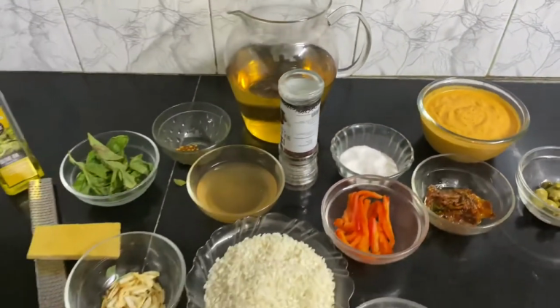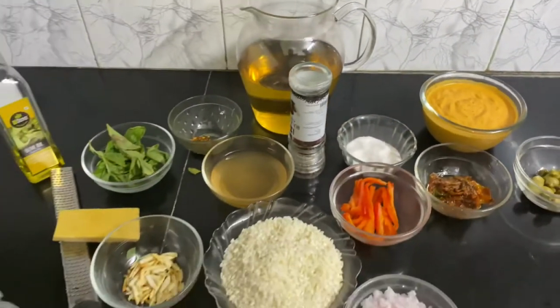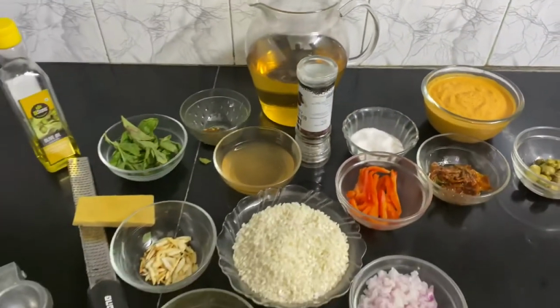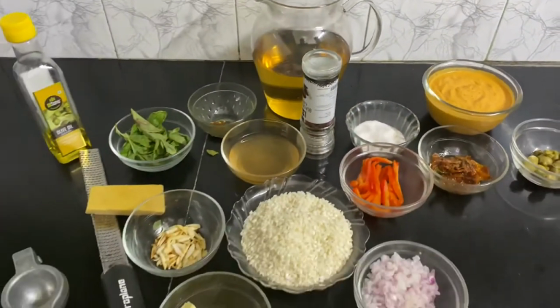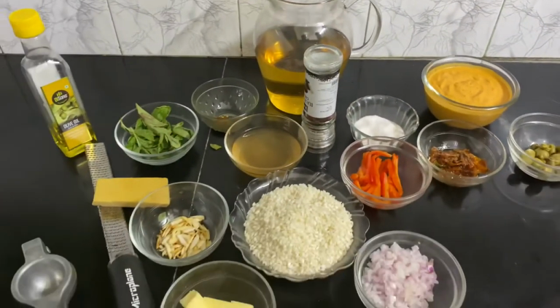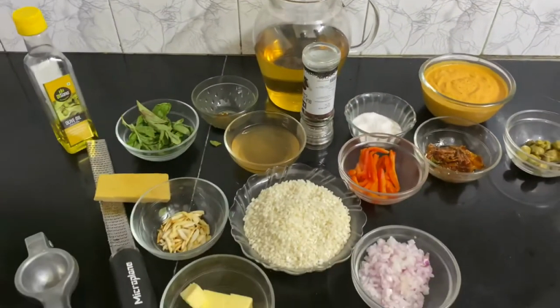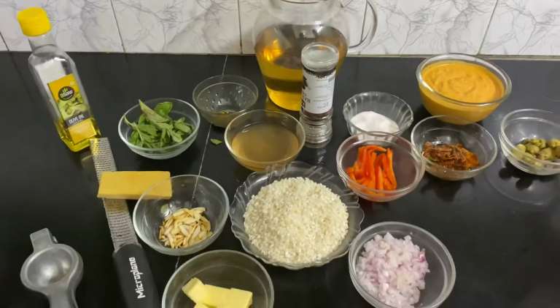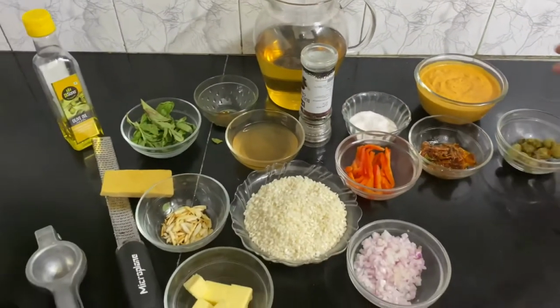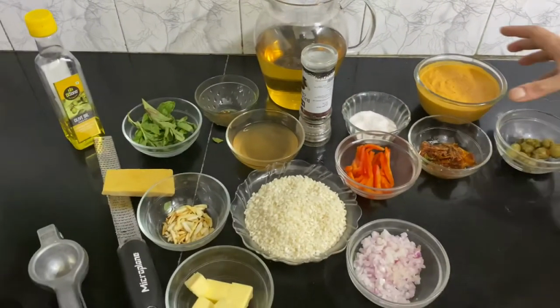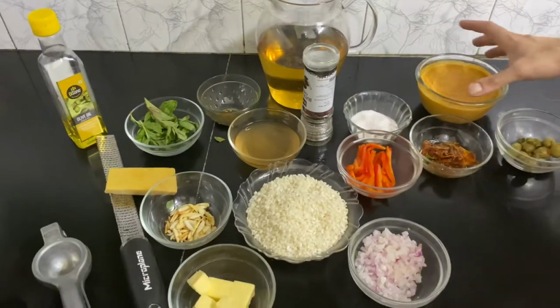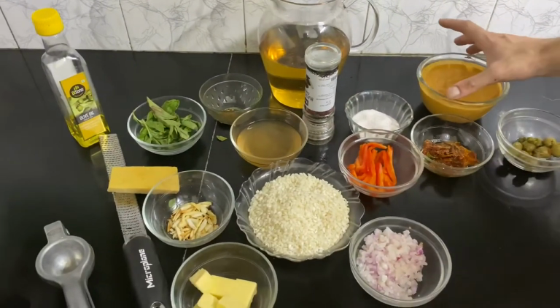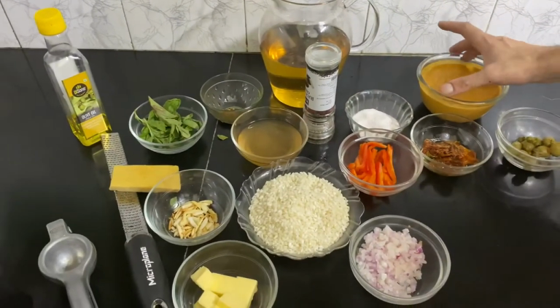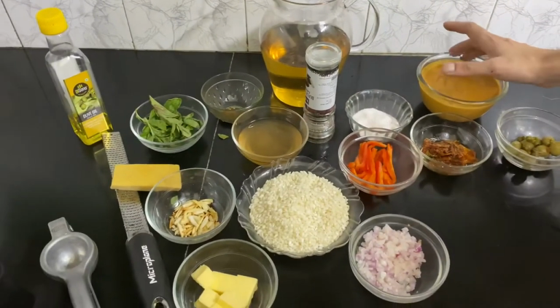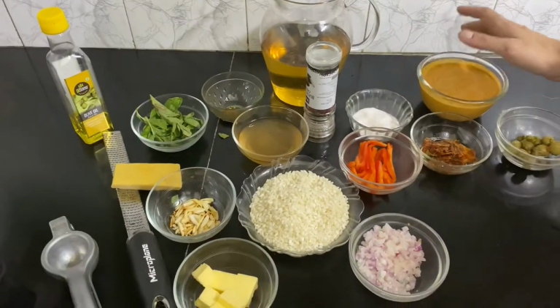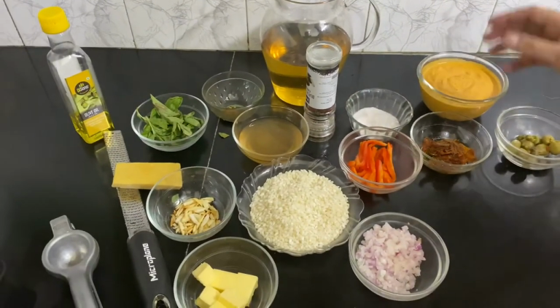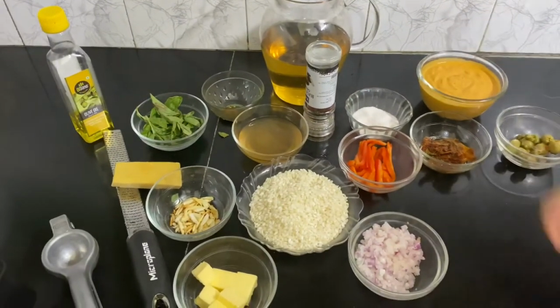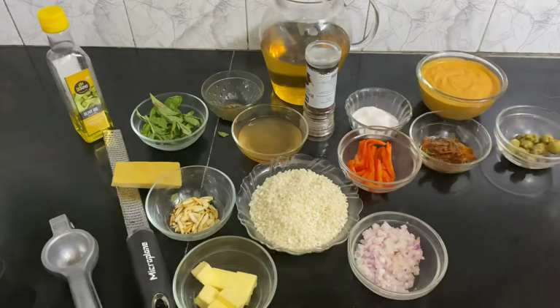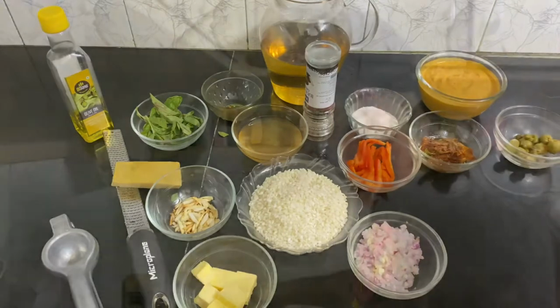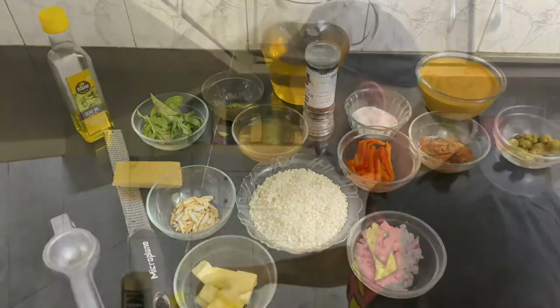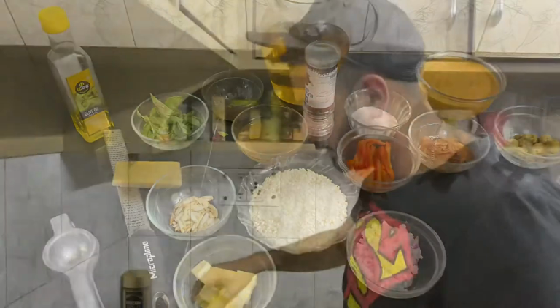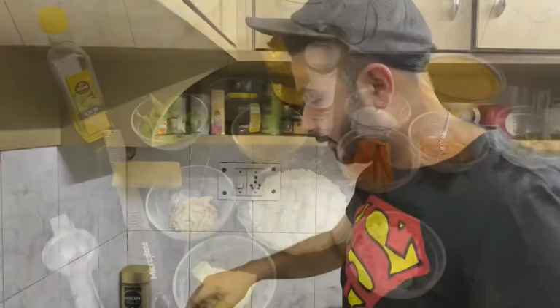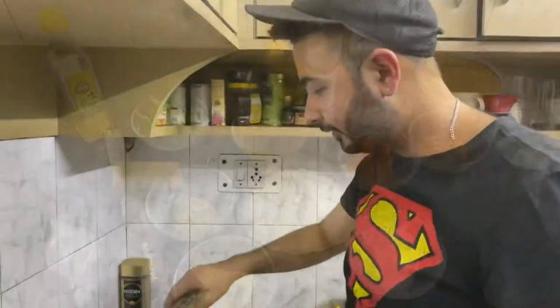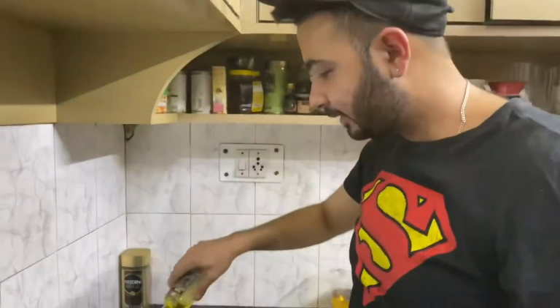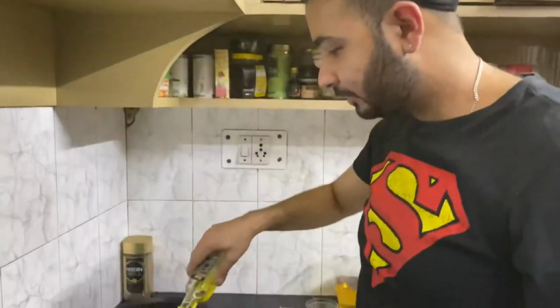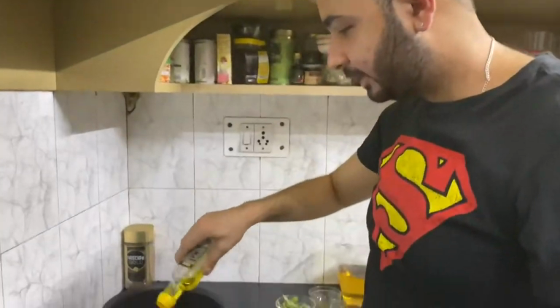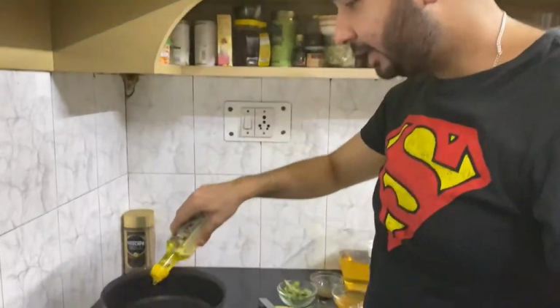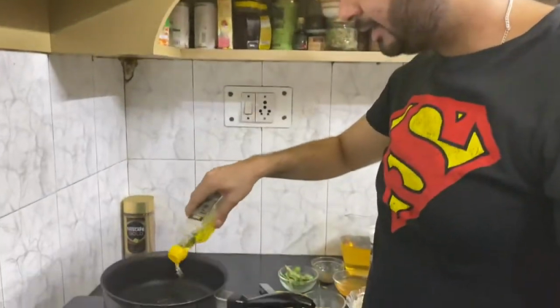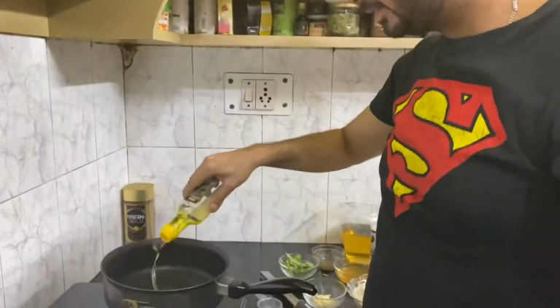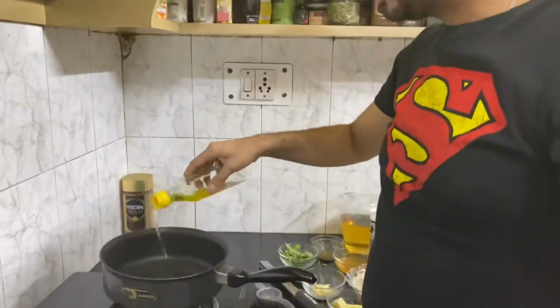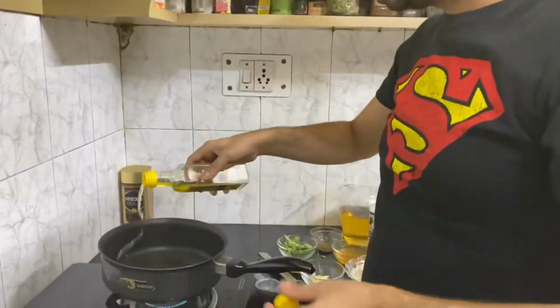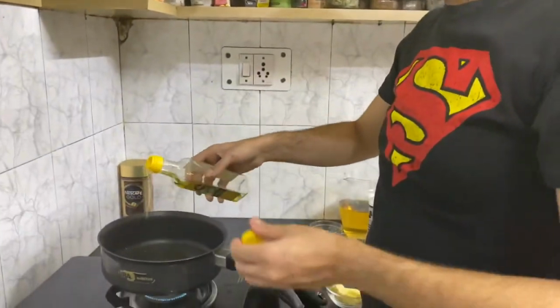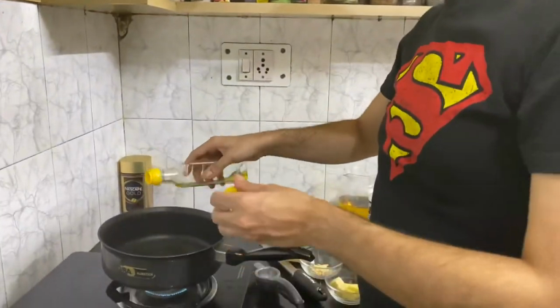This is the red pepper sauce I did last time — very tasty and delicious — and I'm gonna add that towards the end as well. So let's go! I'm gonna heat some olive oil in my pan and a bit of butter as well.